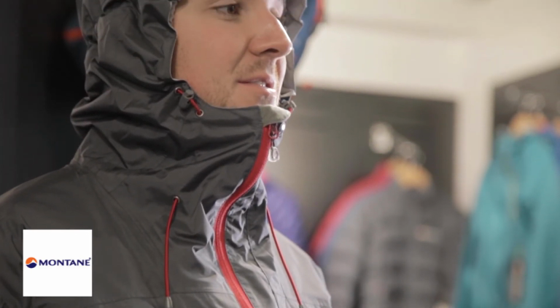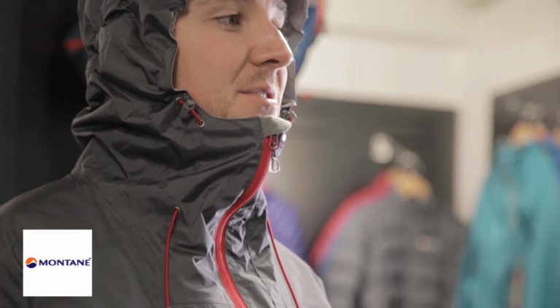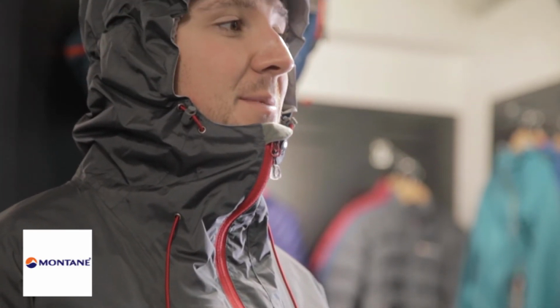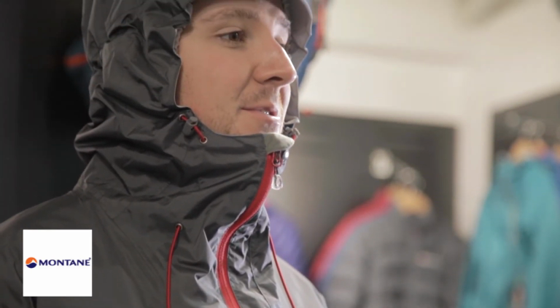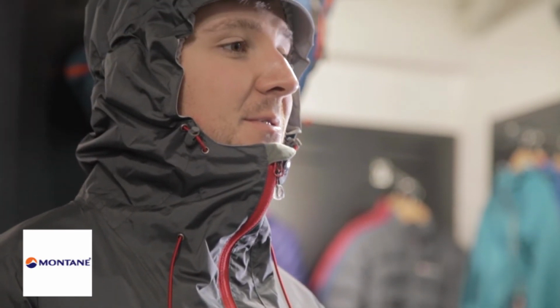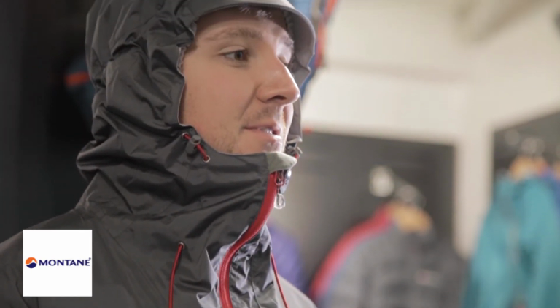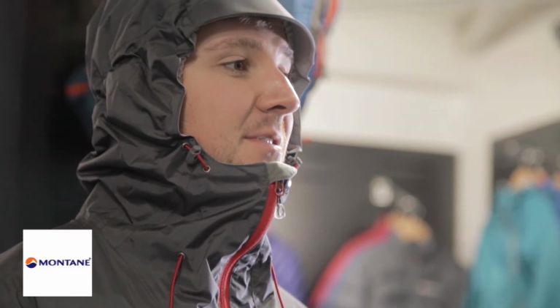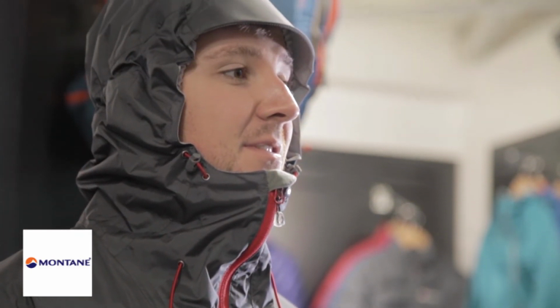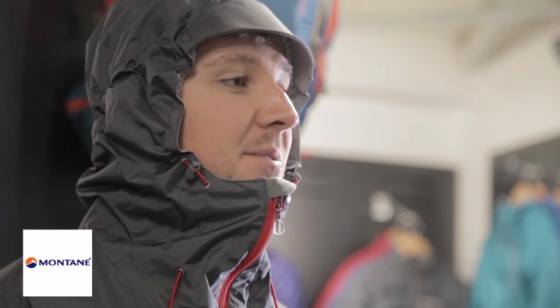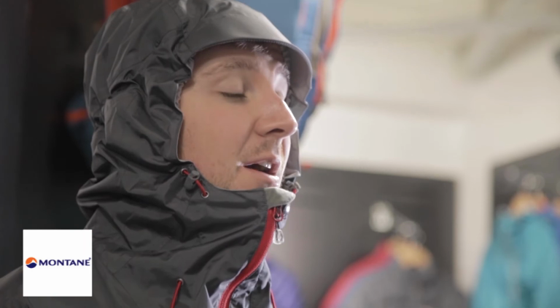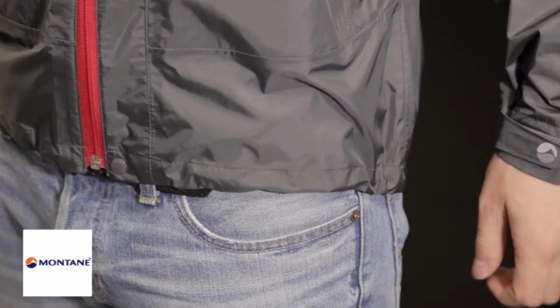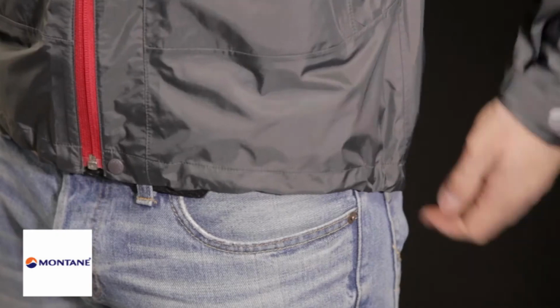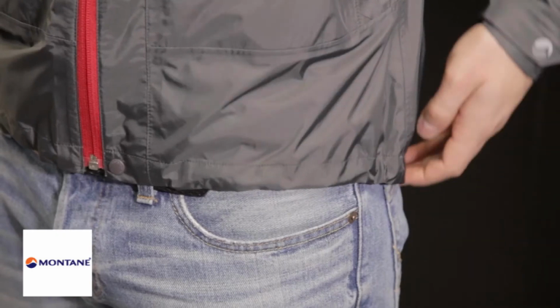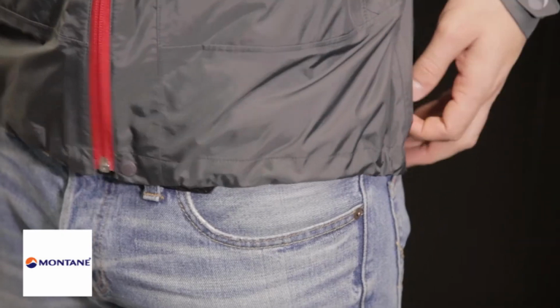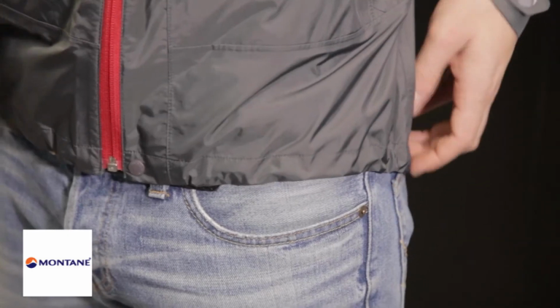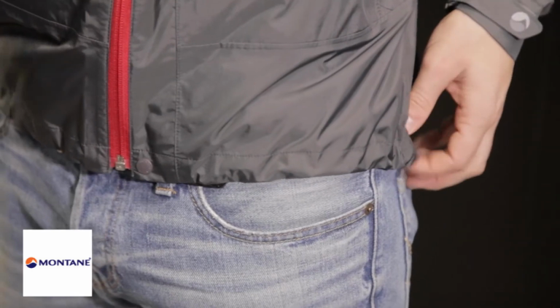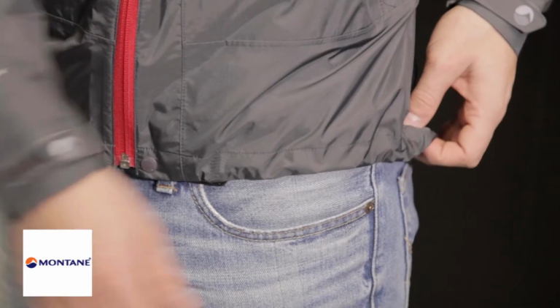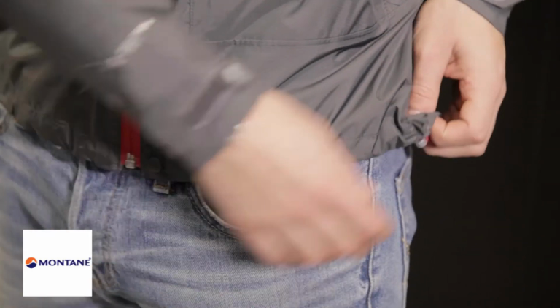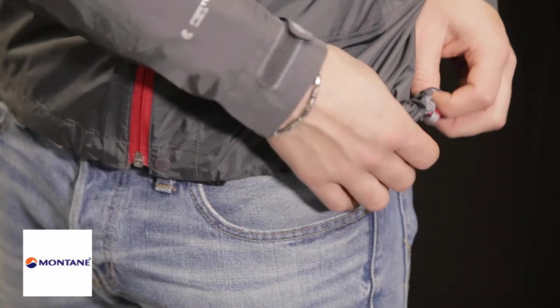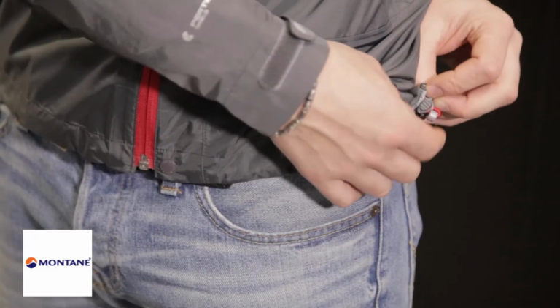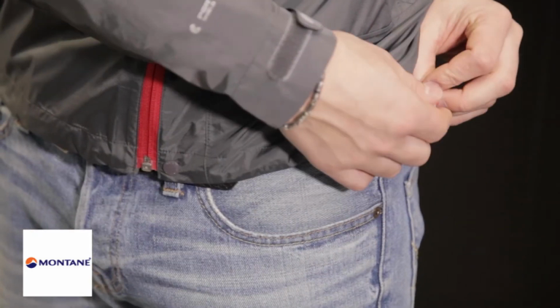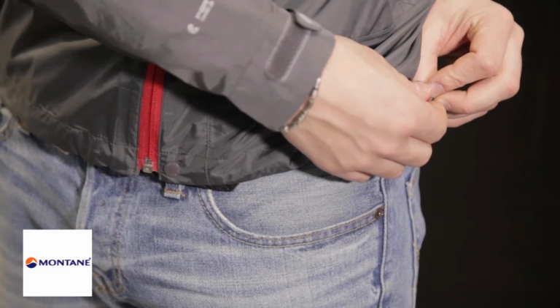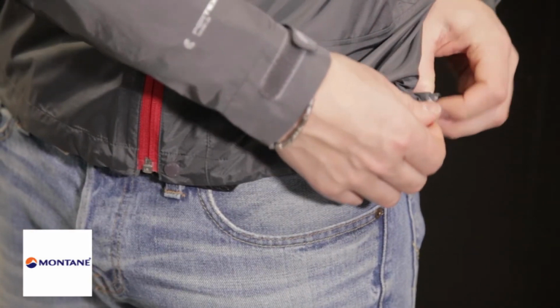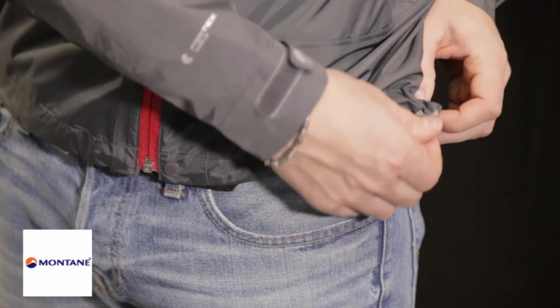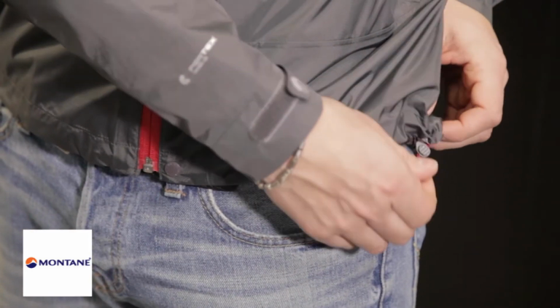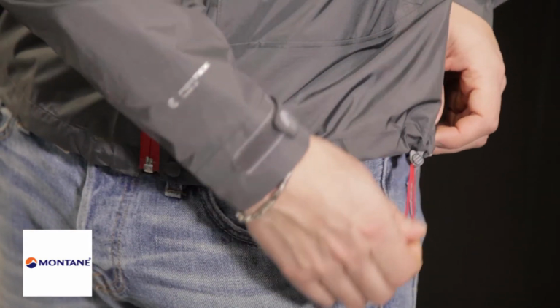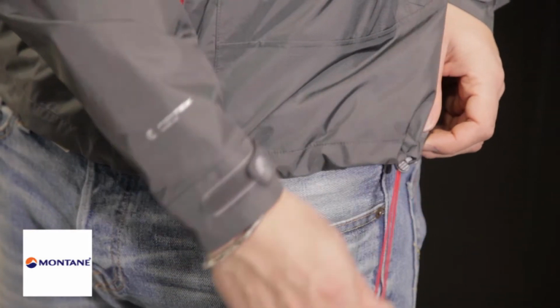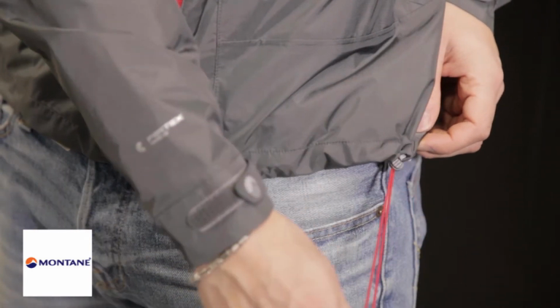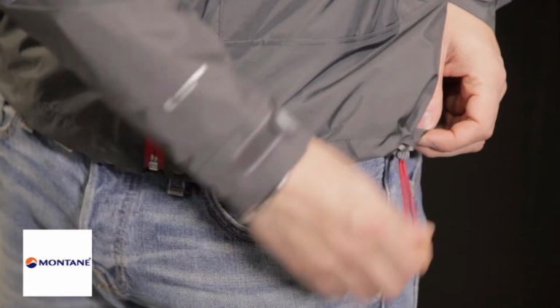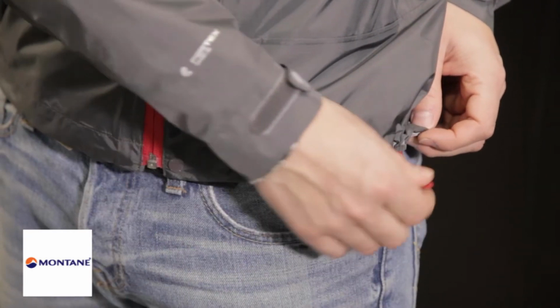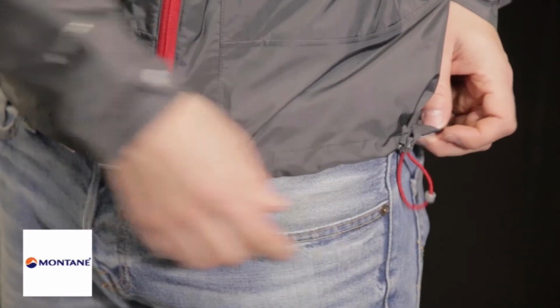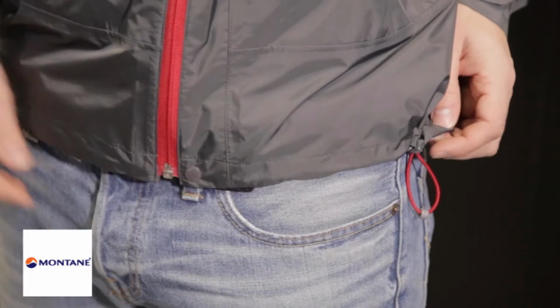There's also a cinch cord on the hem to keep the heat in and the weather out, and adjustable cuffs to allow you to fine tune the fit.